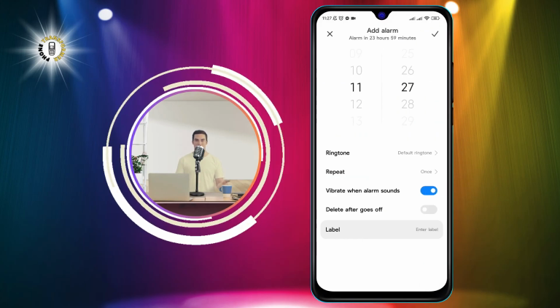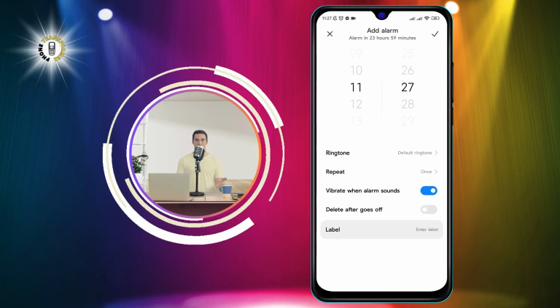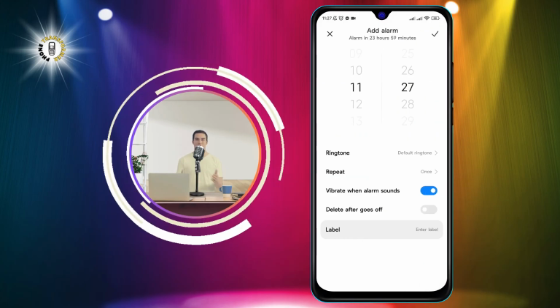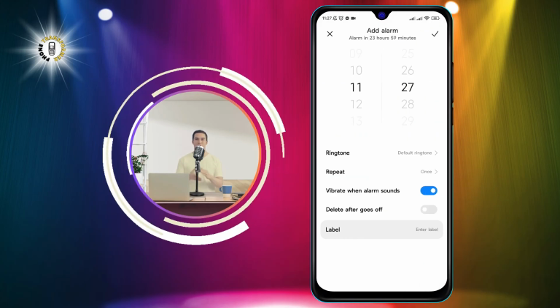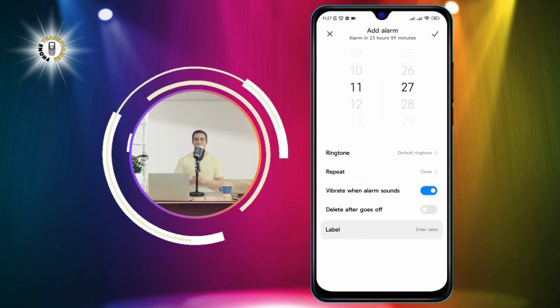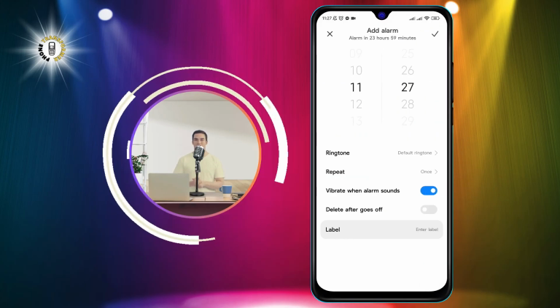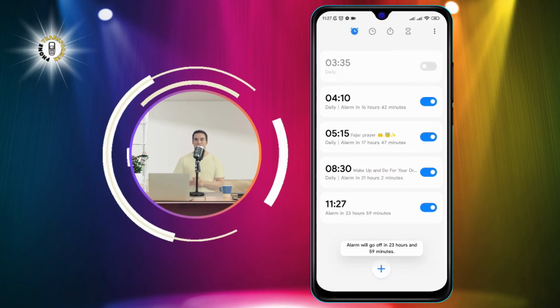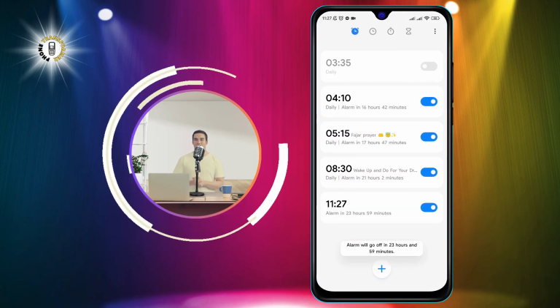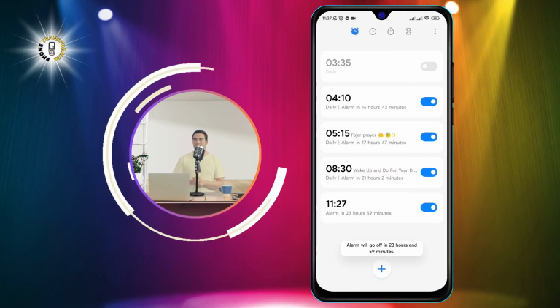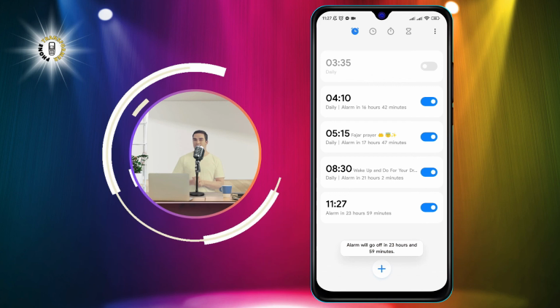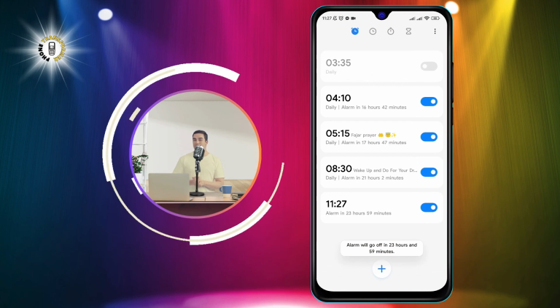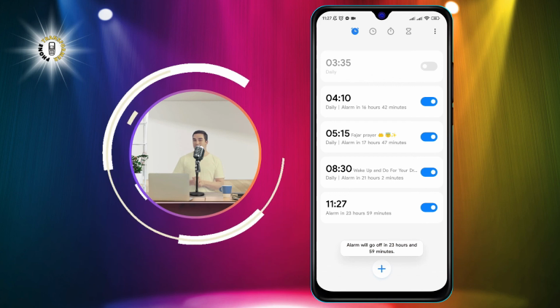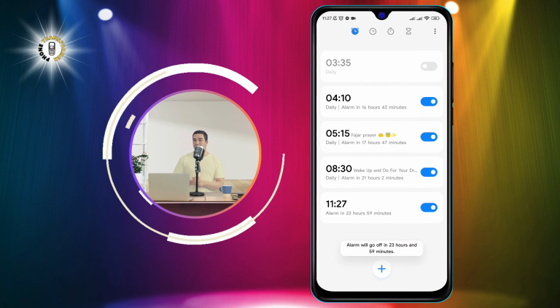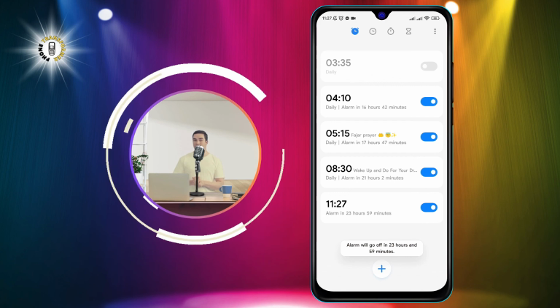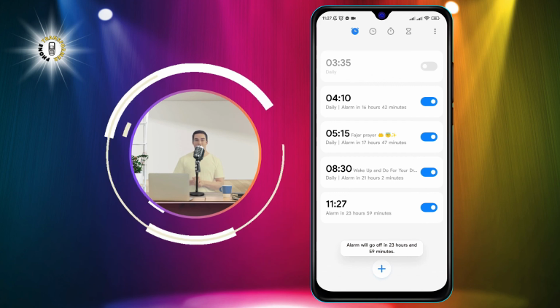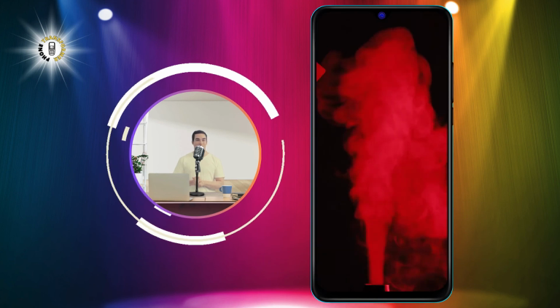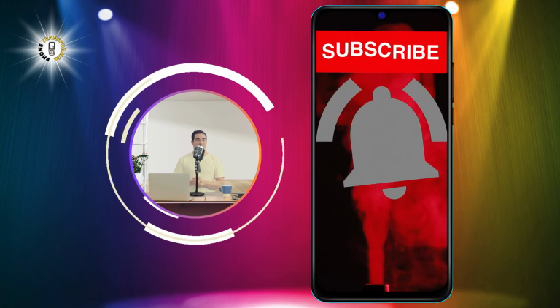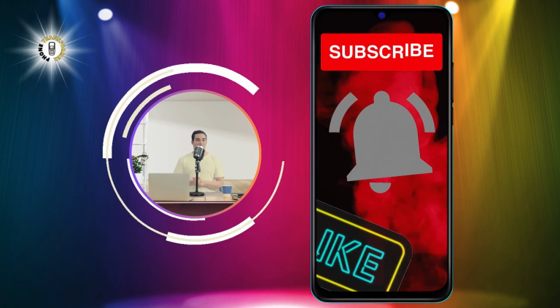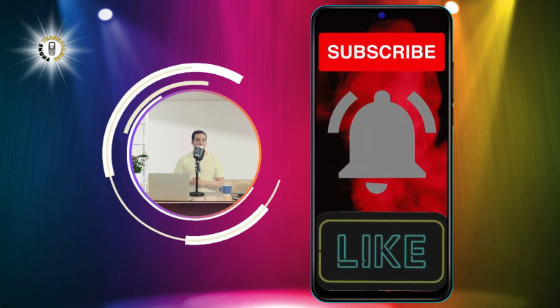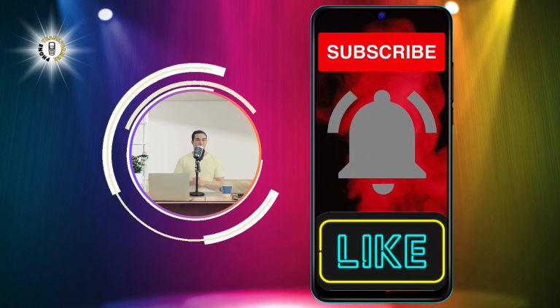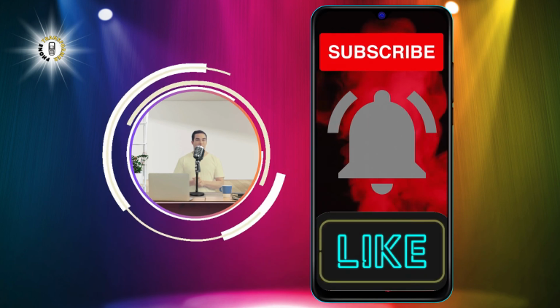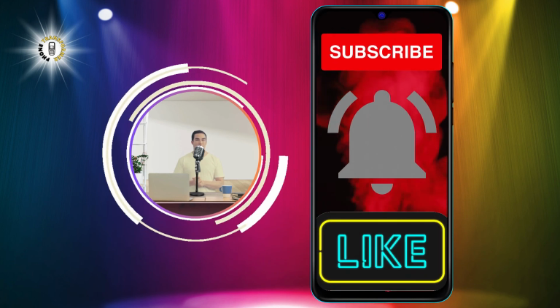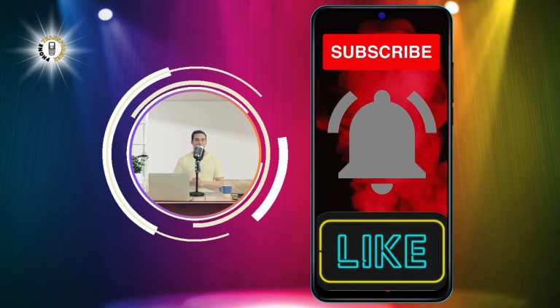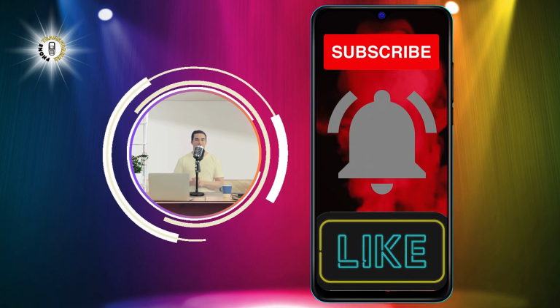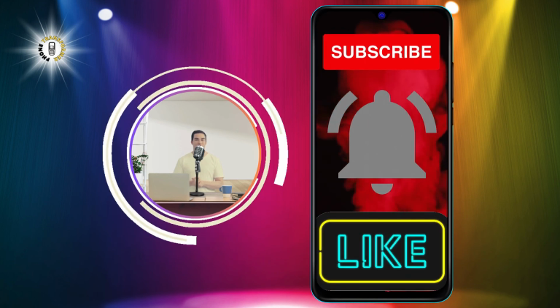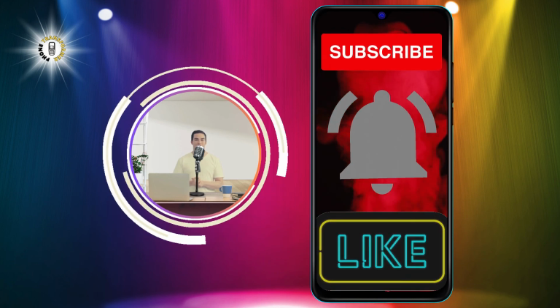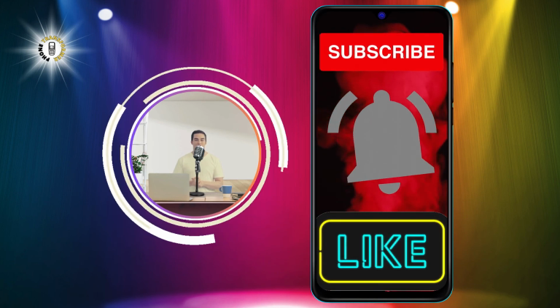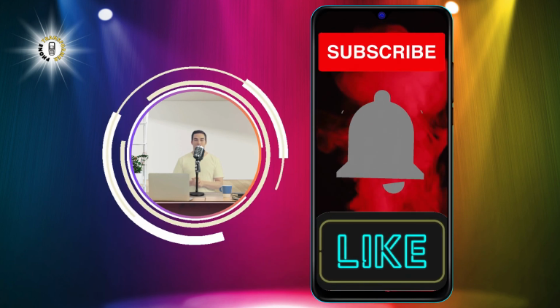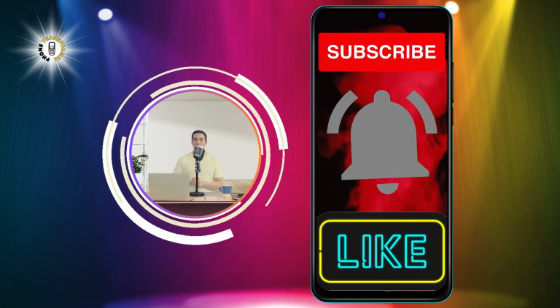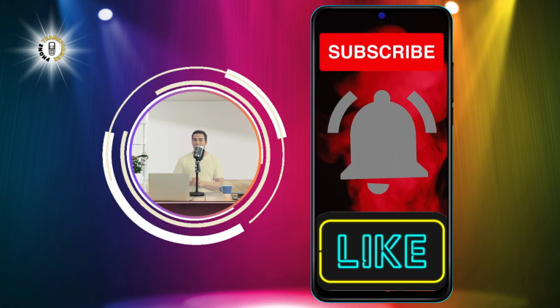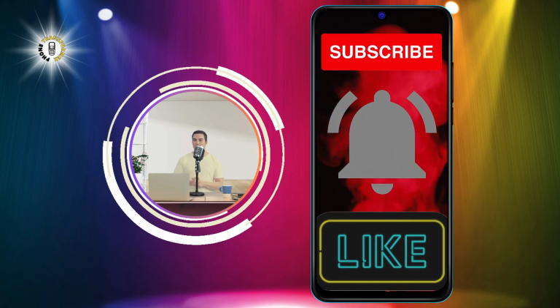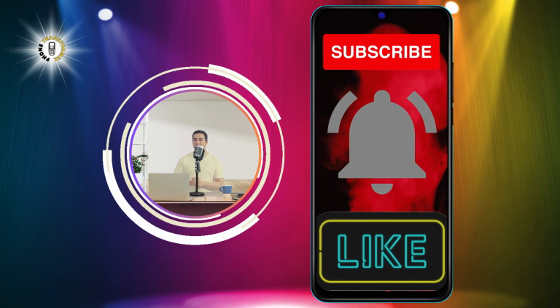I hope you found this video helpful. Thanks for watching and see you in the next video.